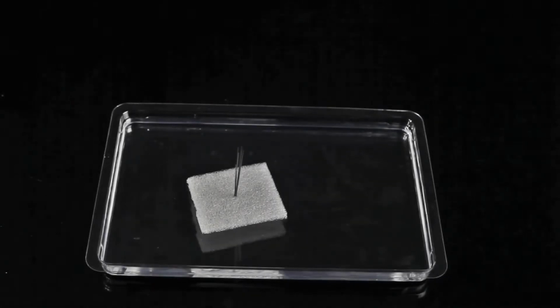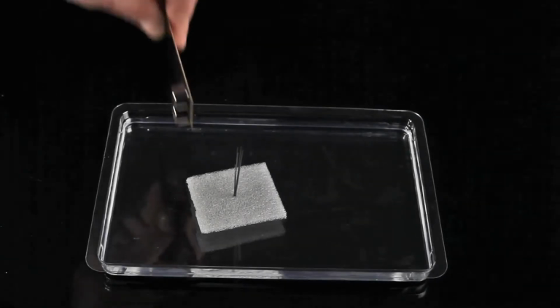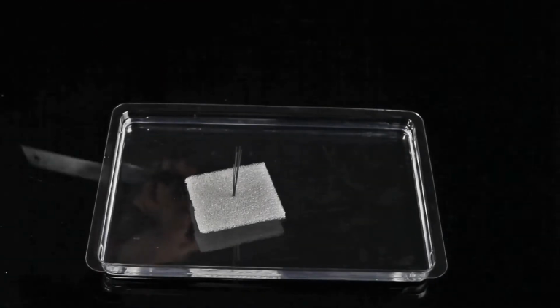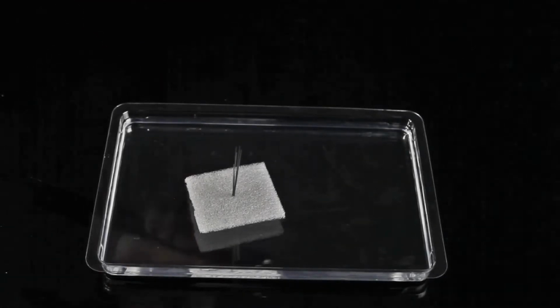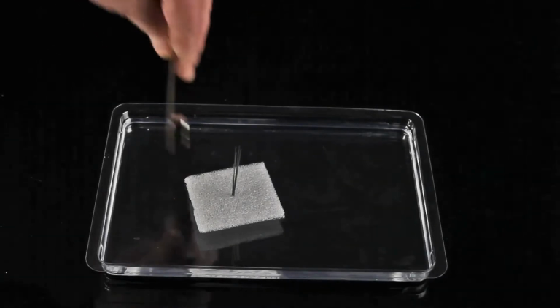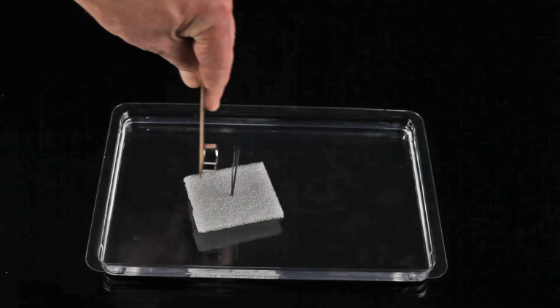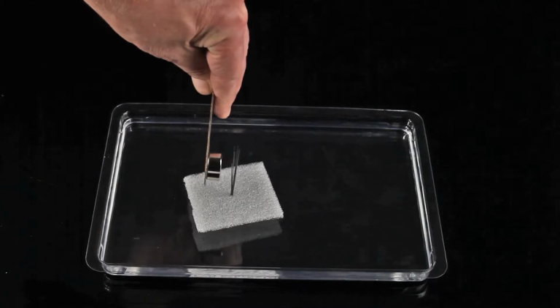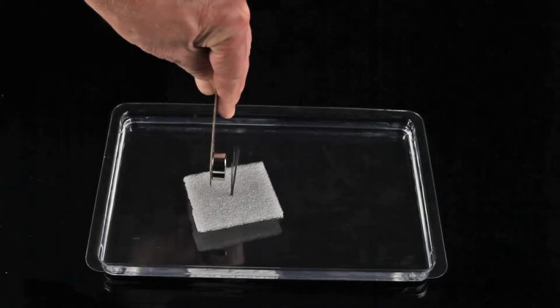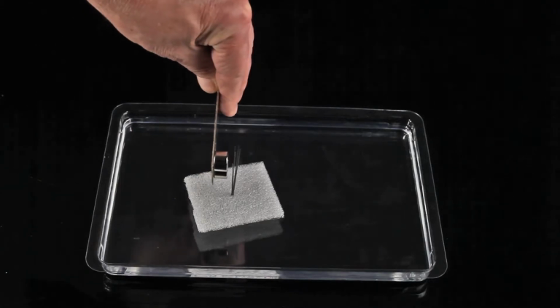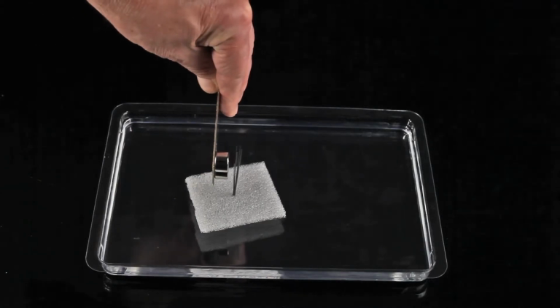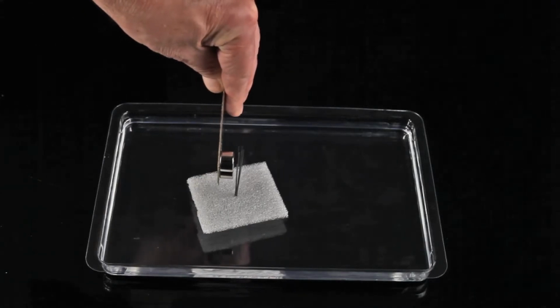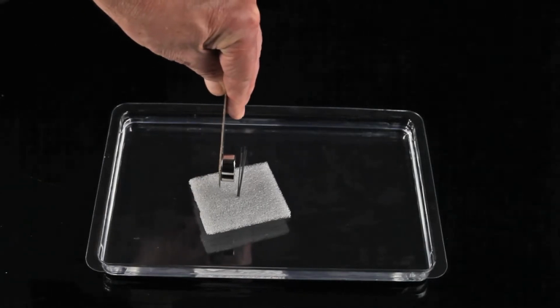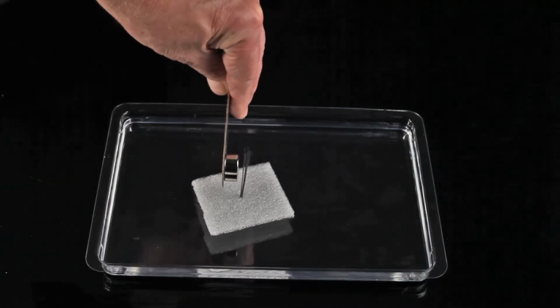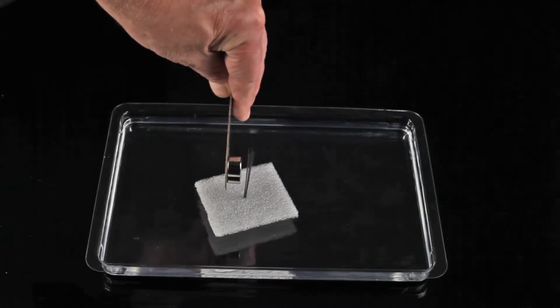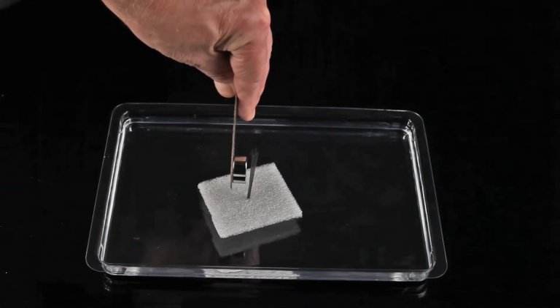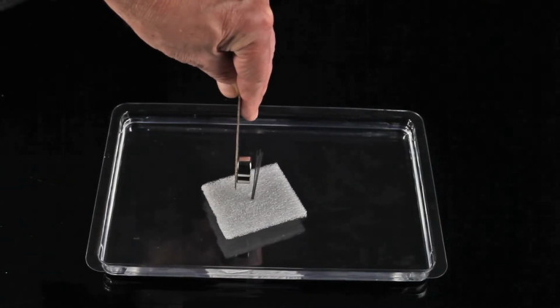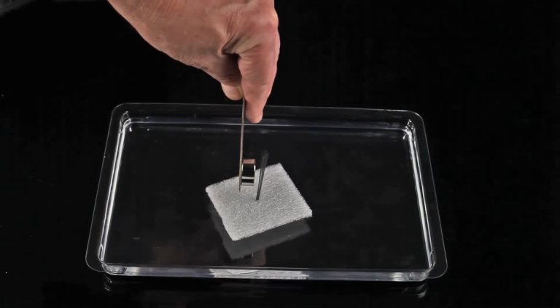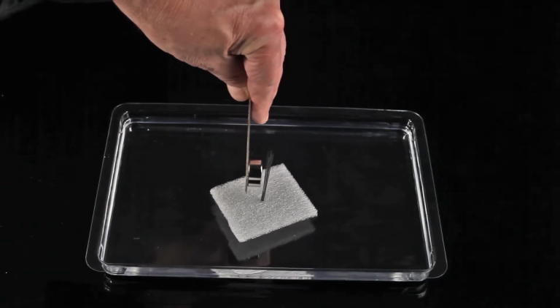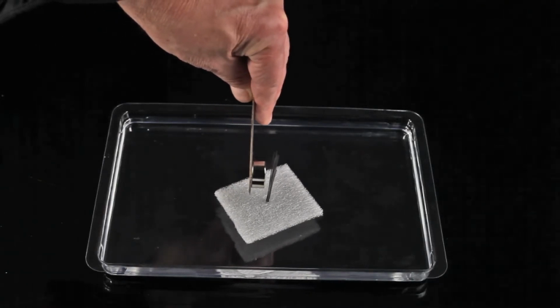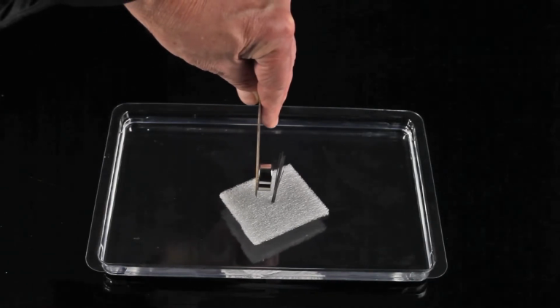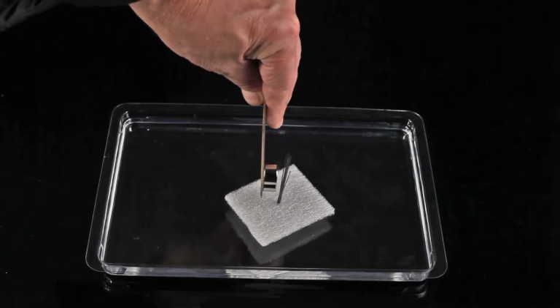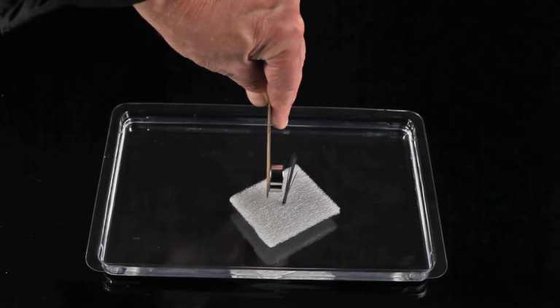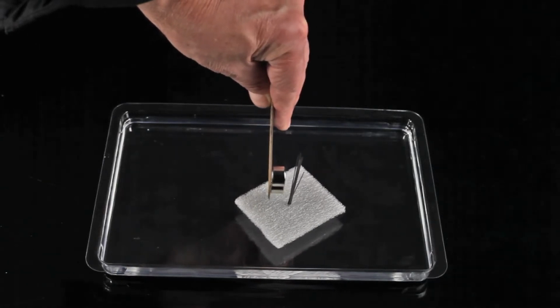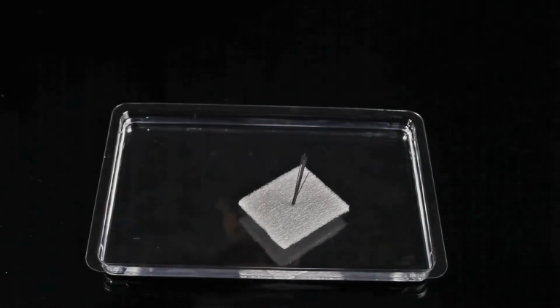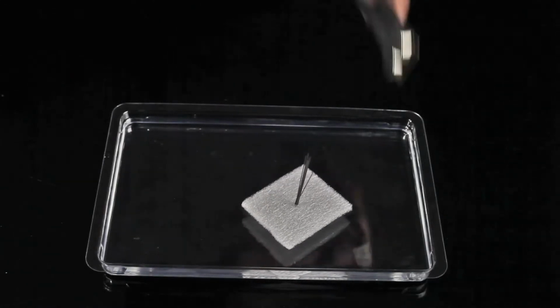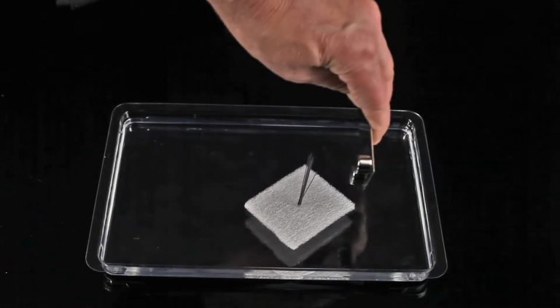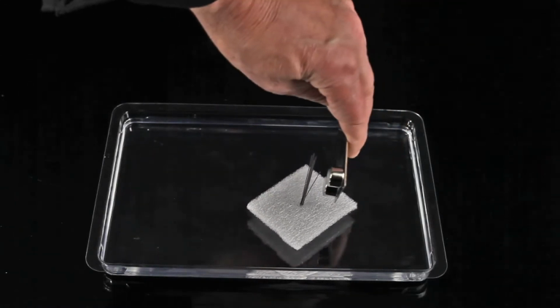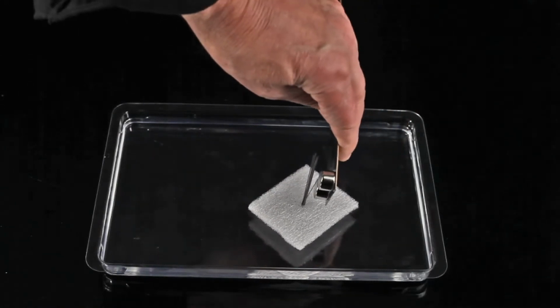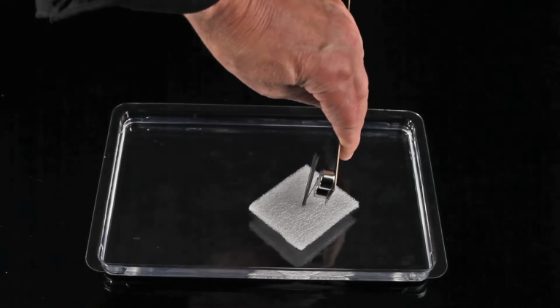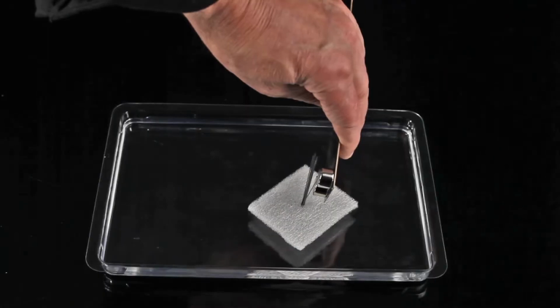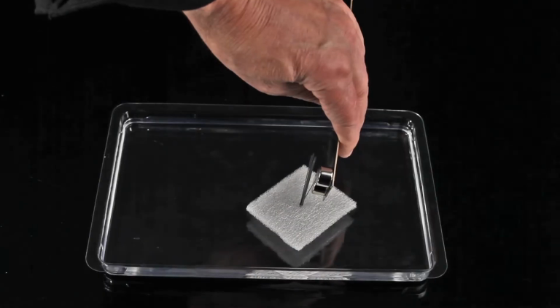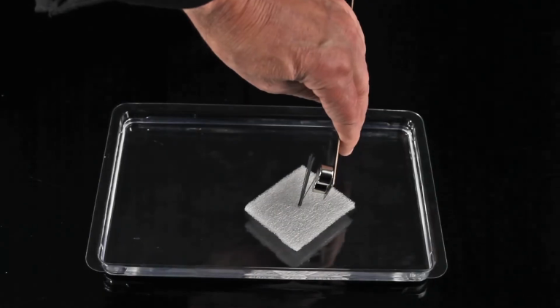These pencil leads are made of graphite mixed with clay, and as you can see, they are repelled by a magnet.